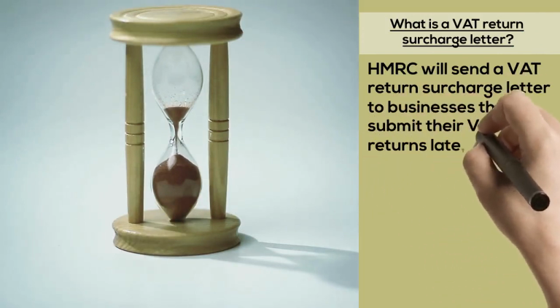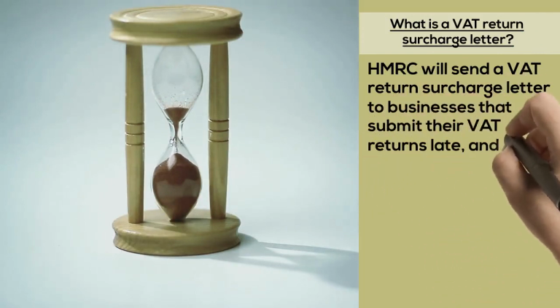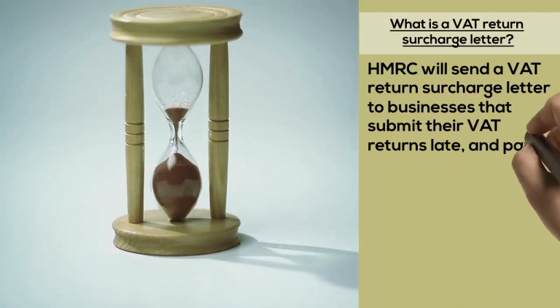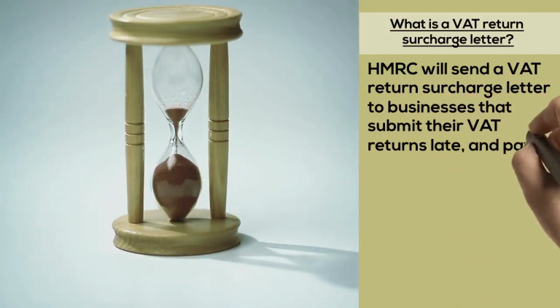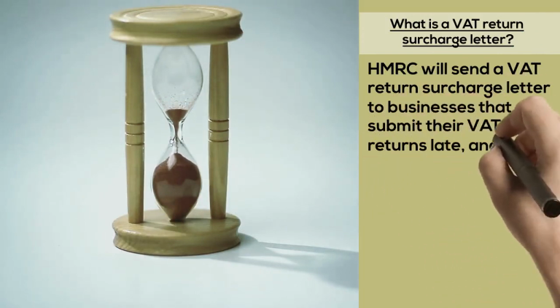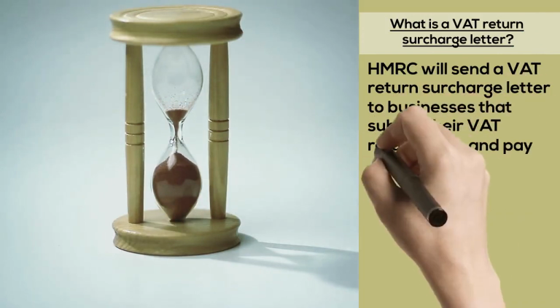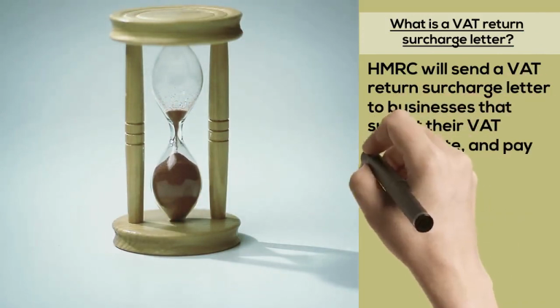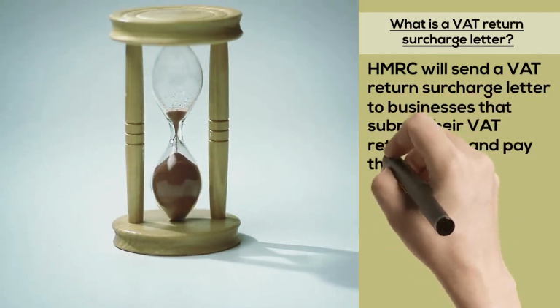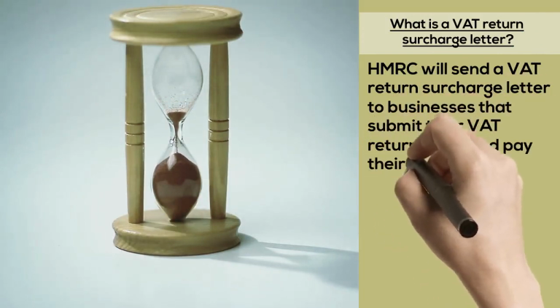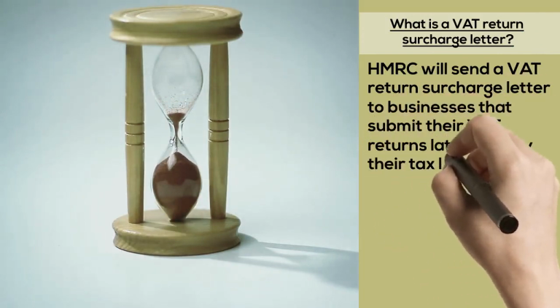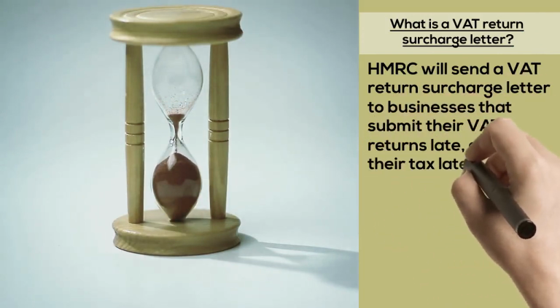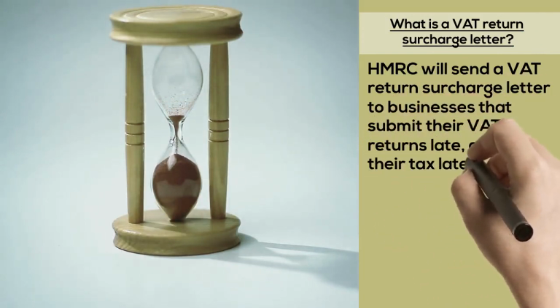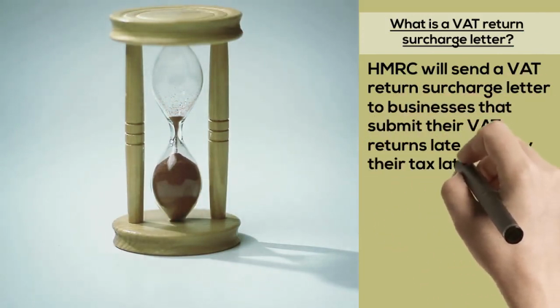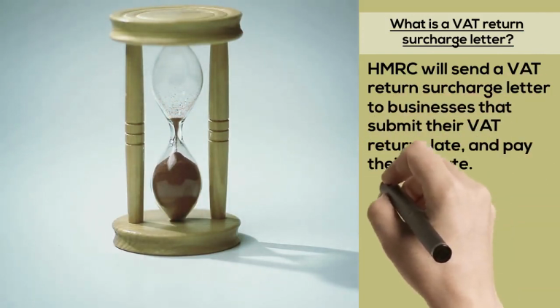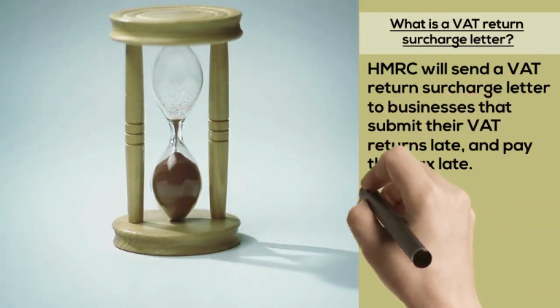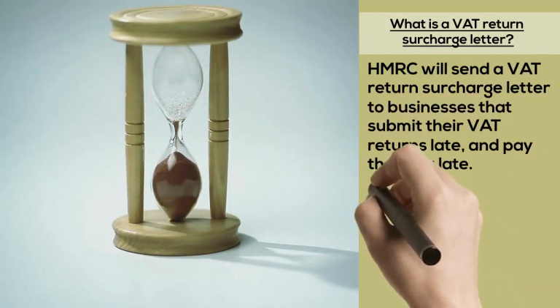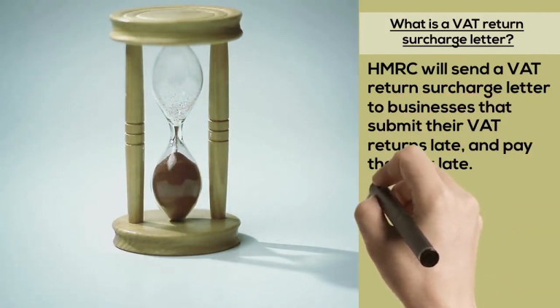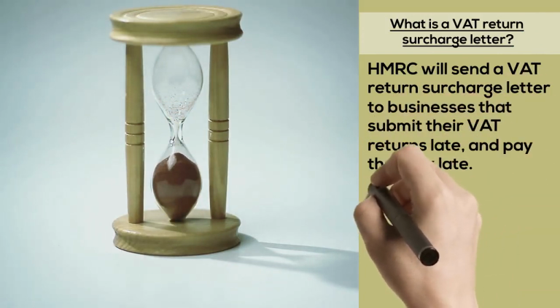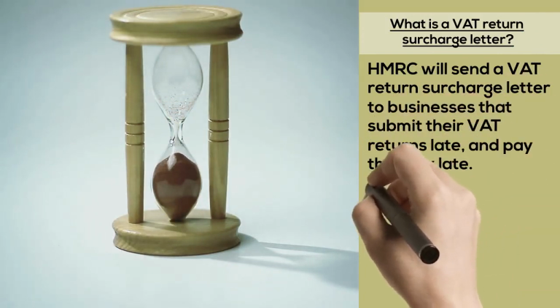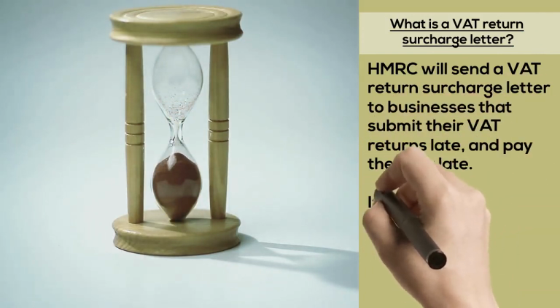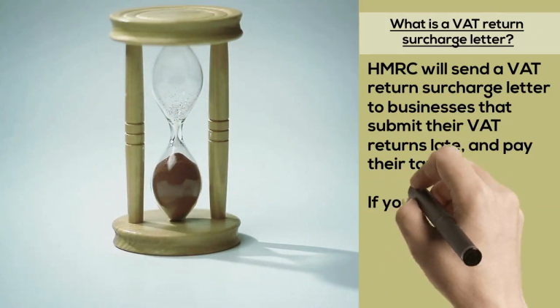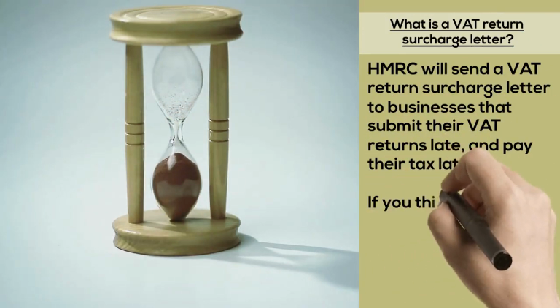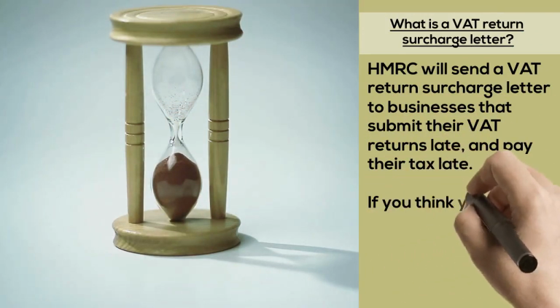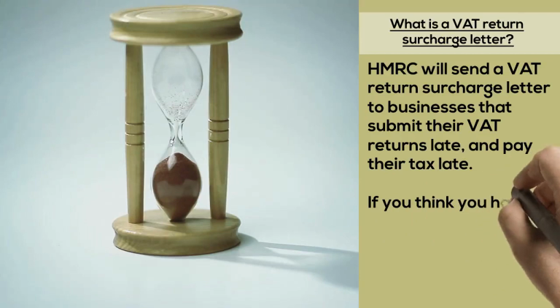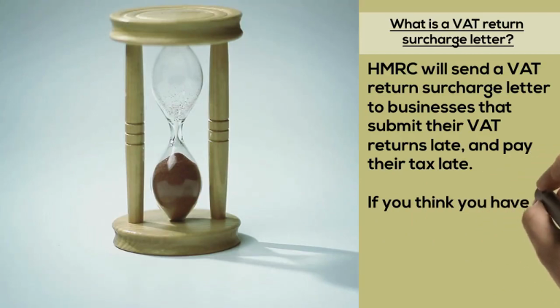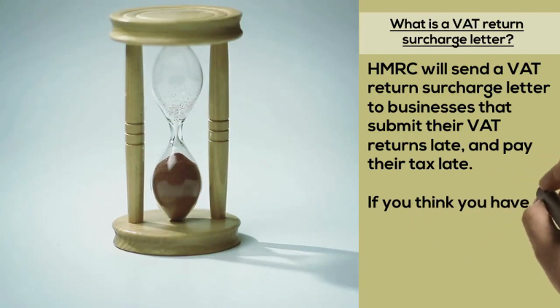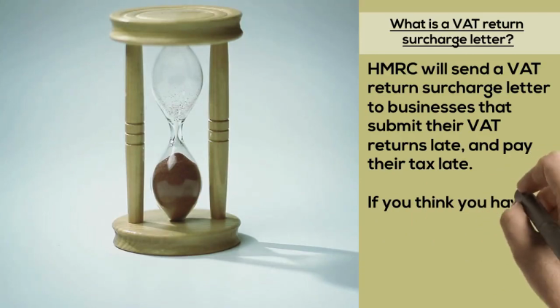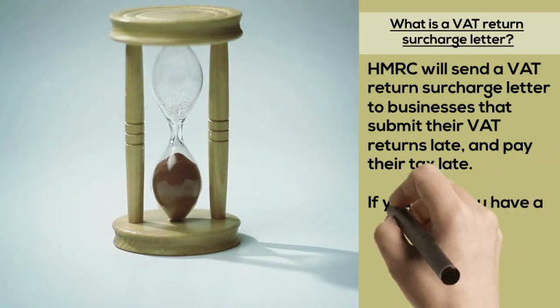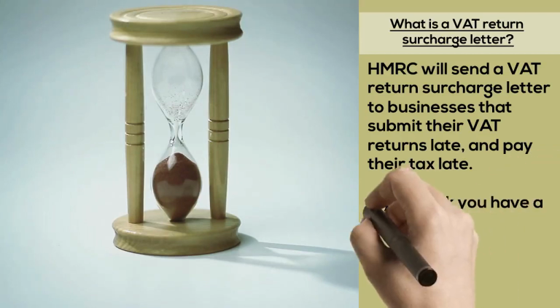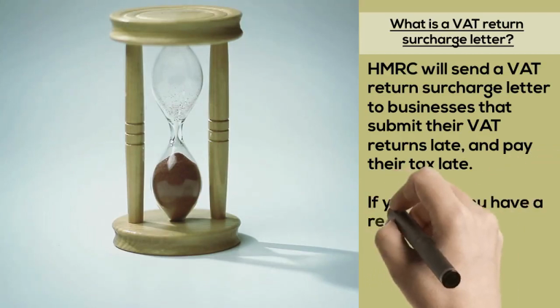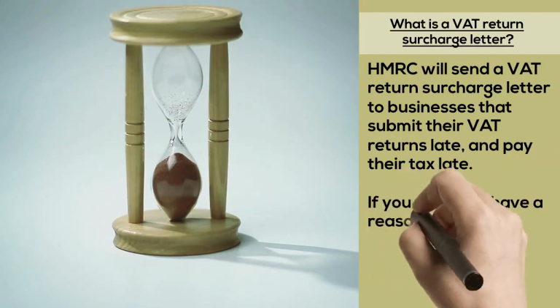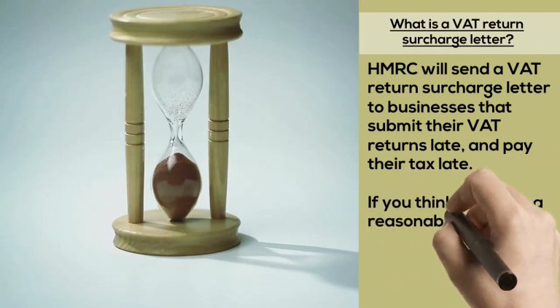If you think you have a reasonable reason for not paying on time, you can ask HMRC to review your case.